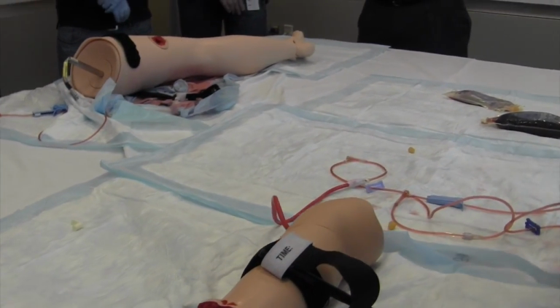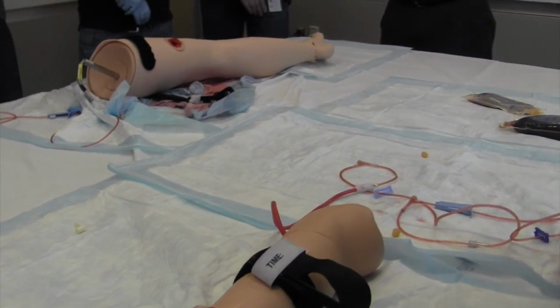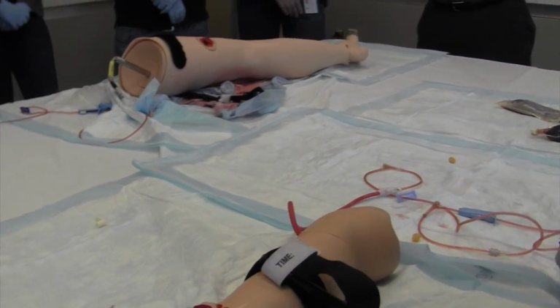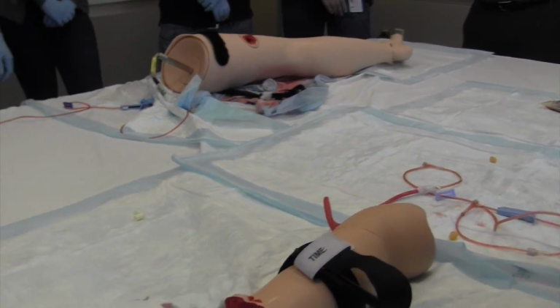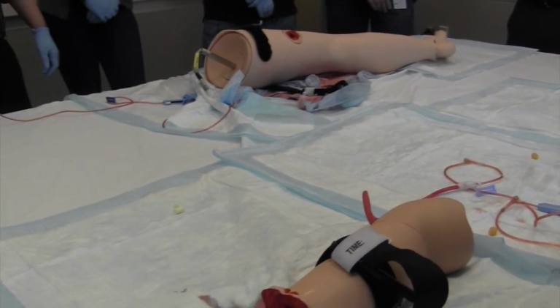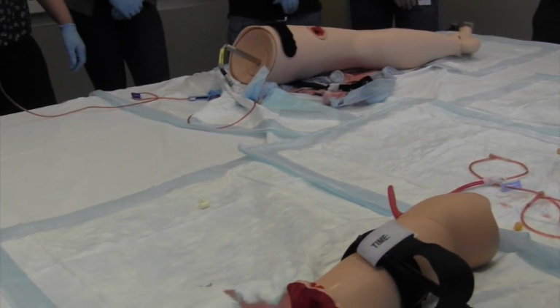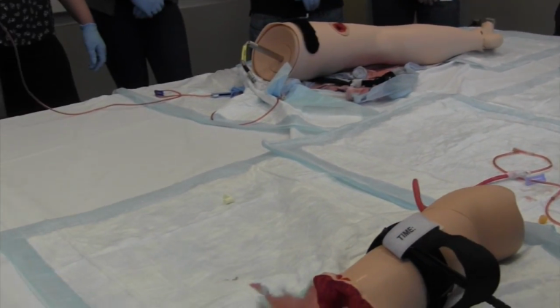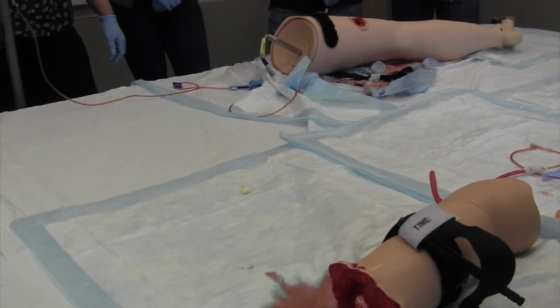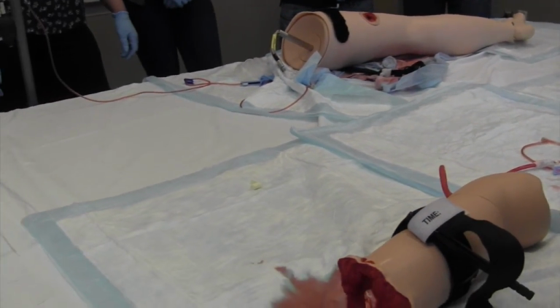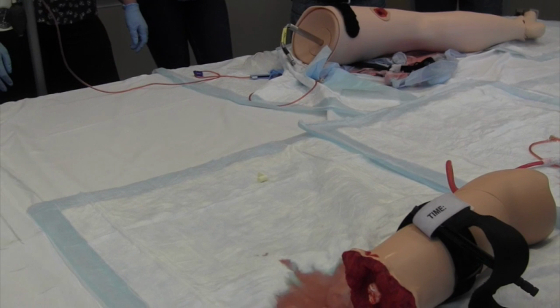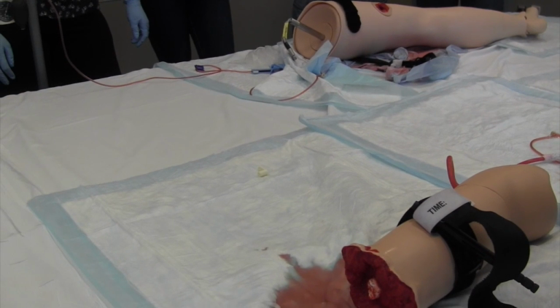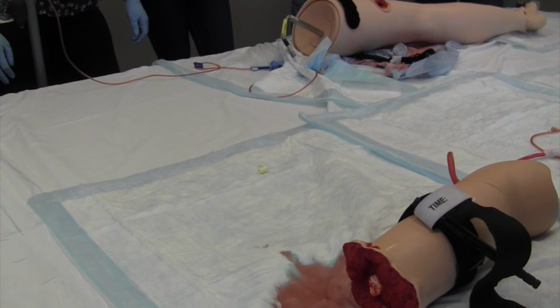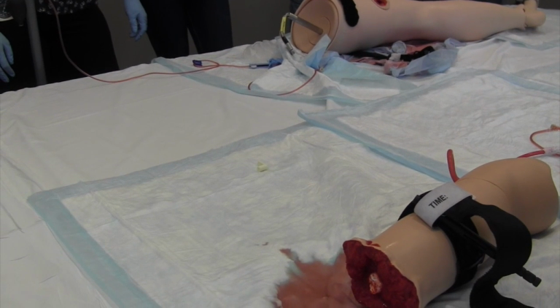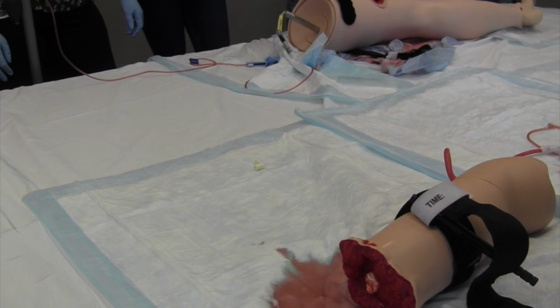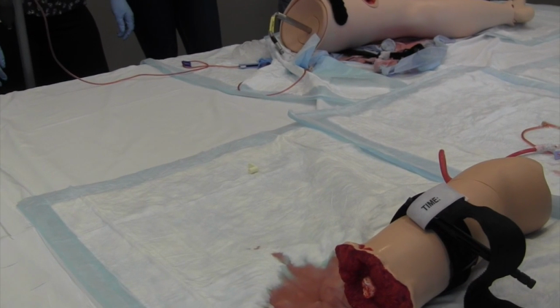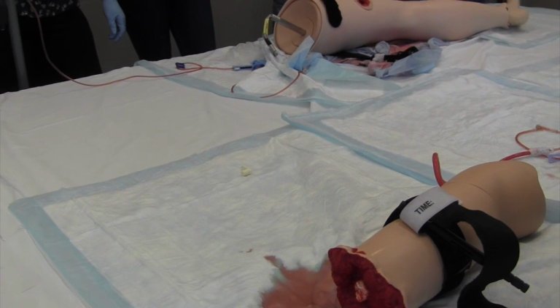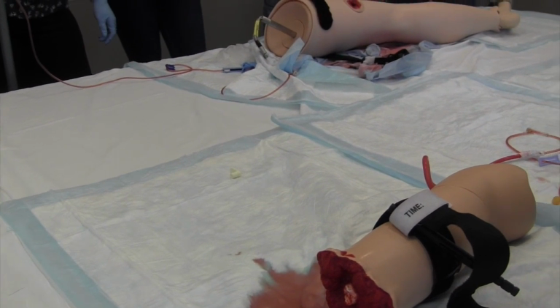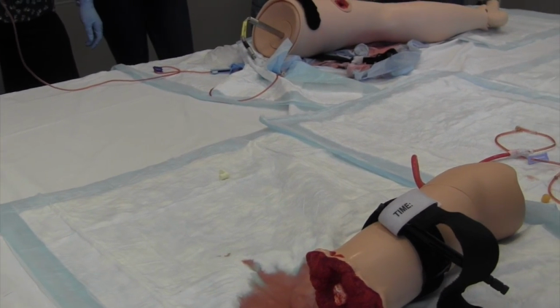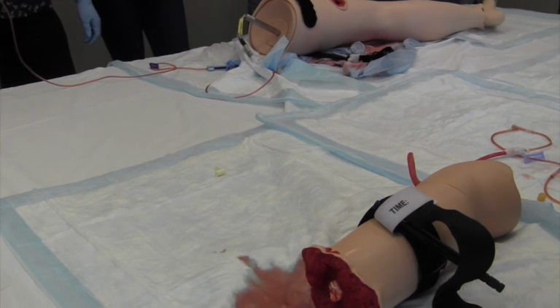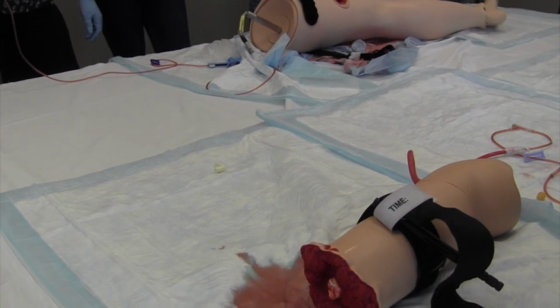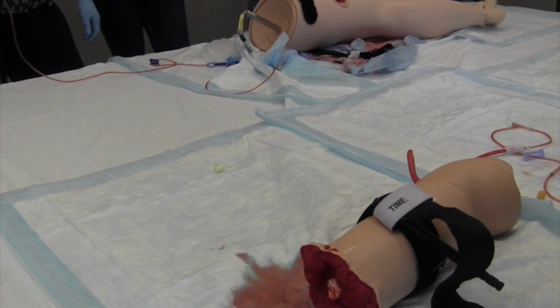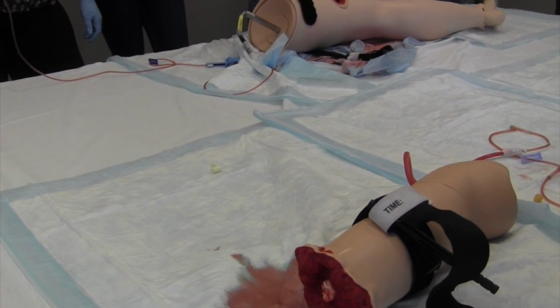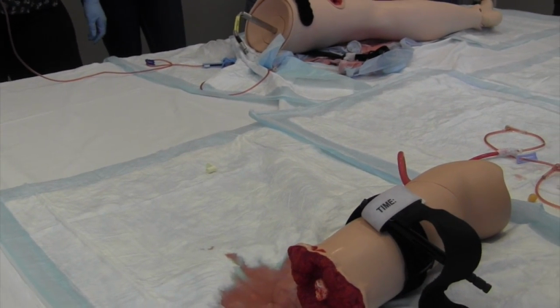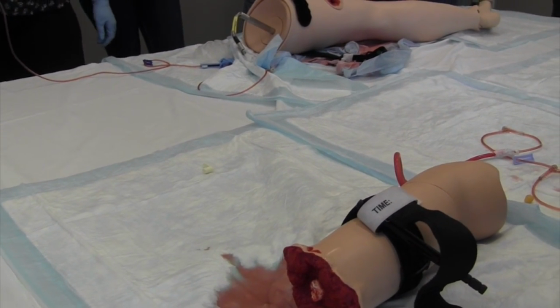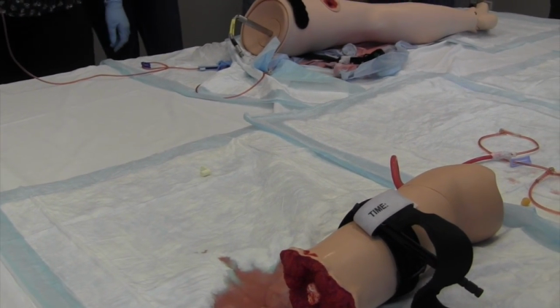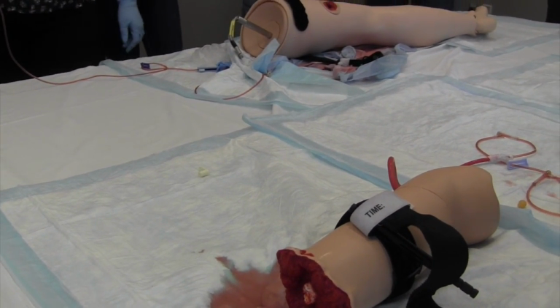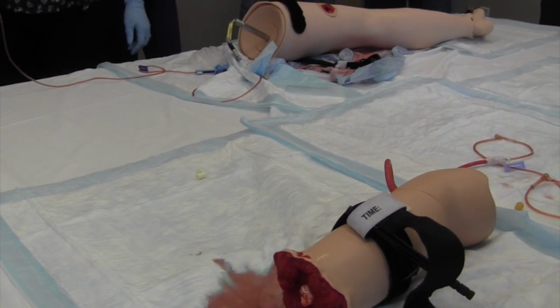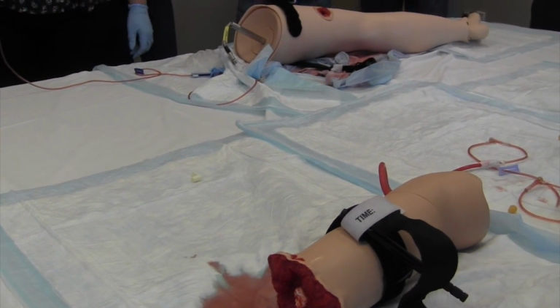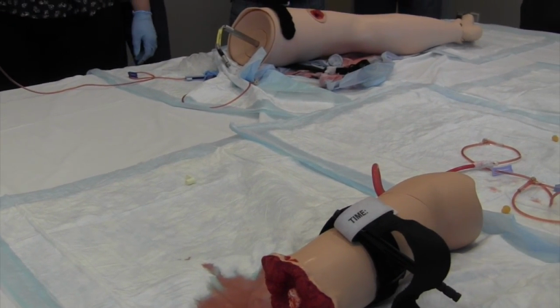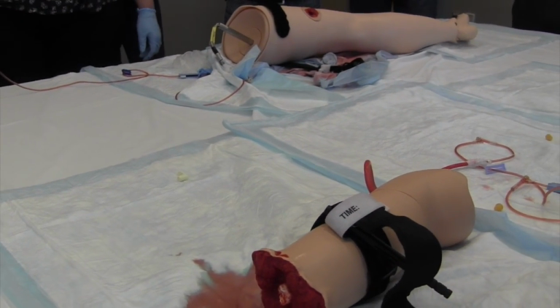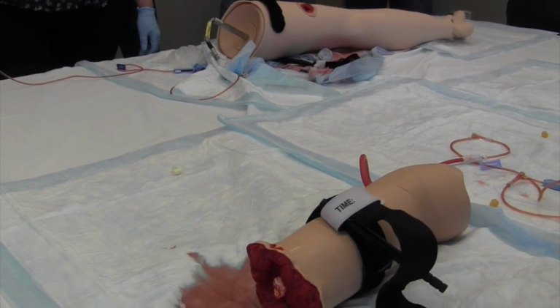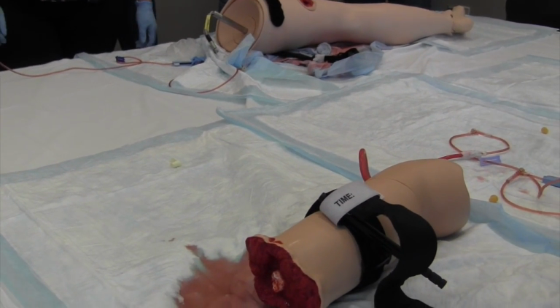Remember also, for a really big wound — let's say like a thigh — you might need two of these.